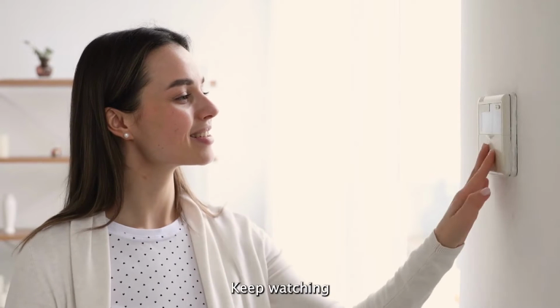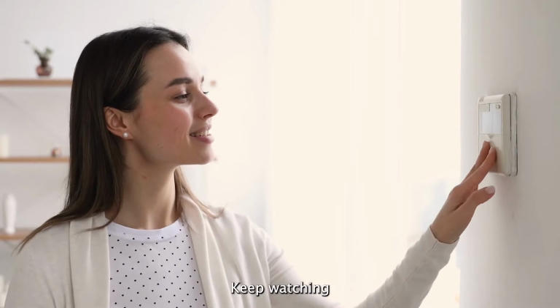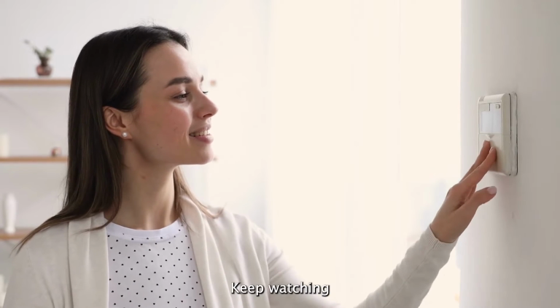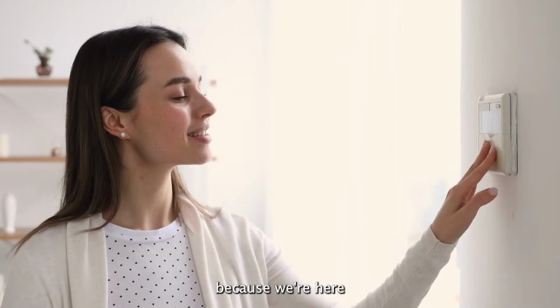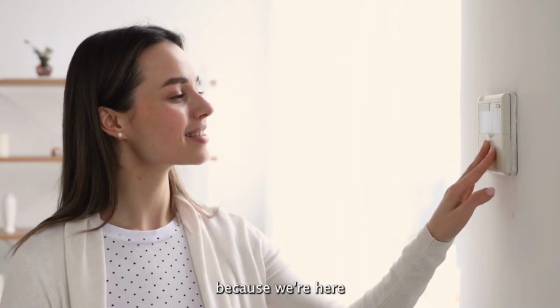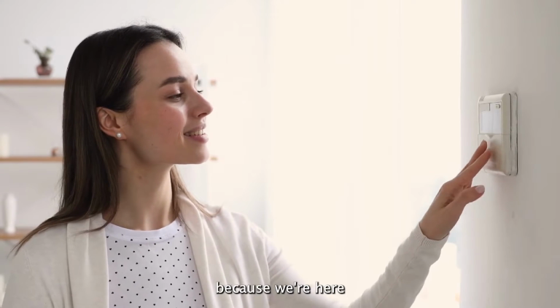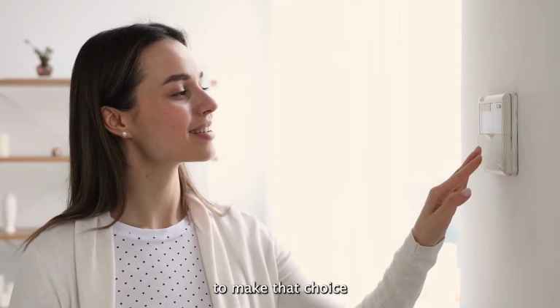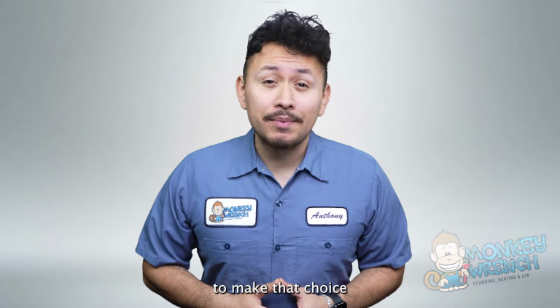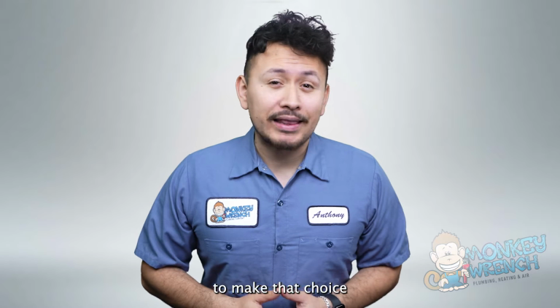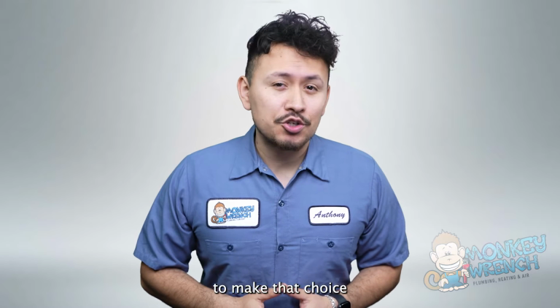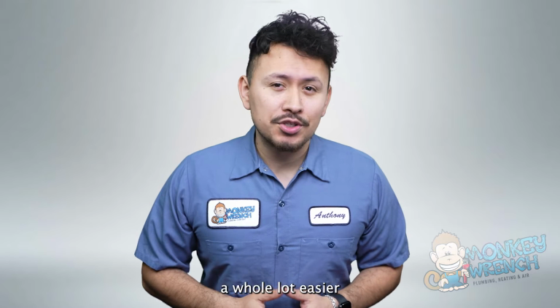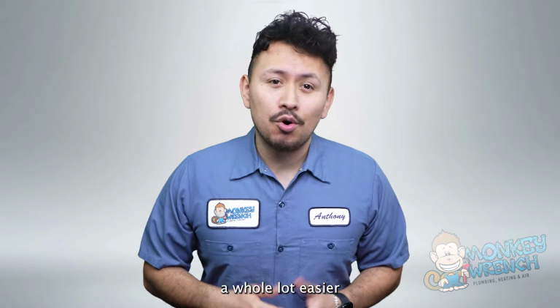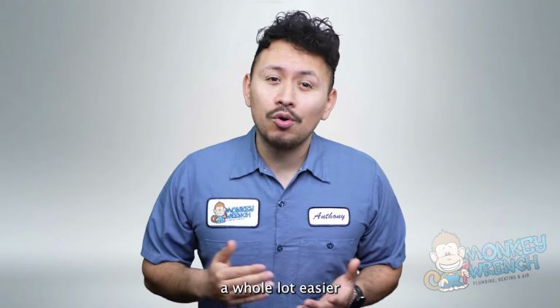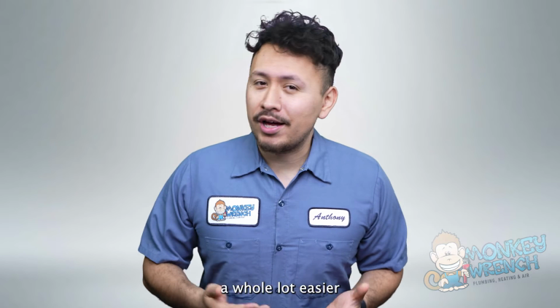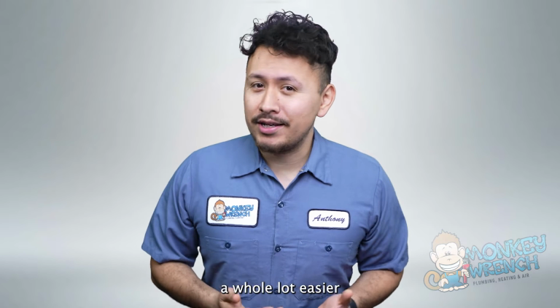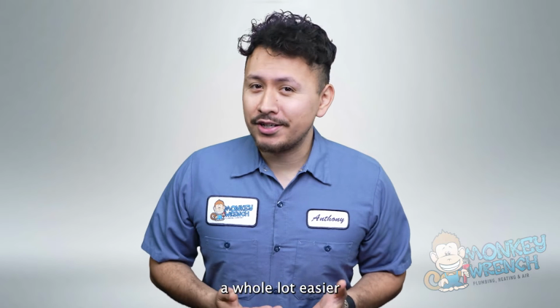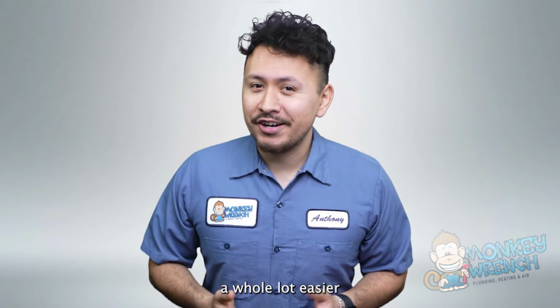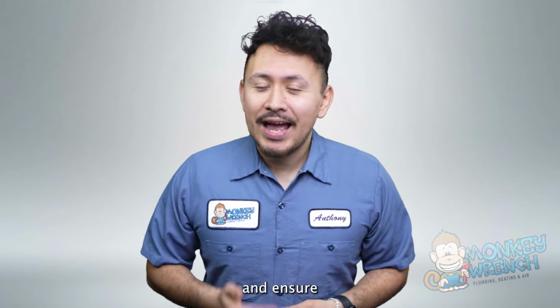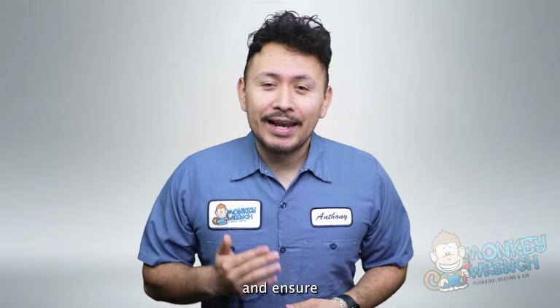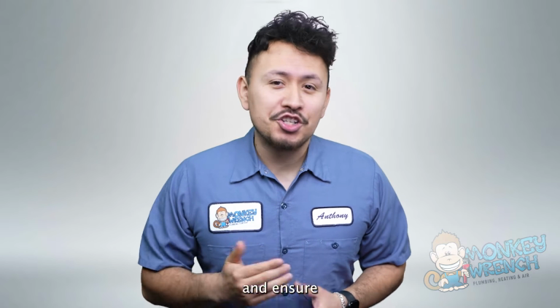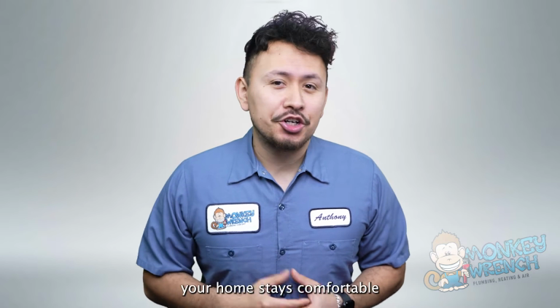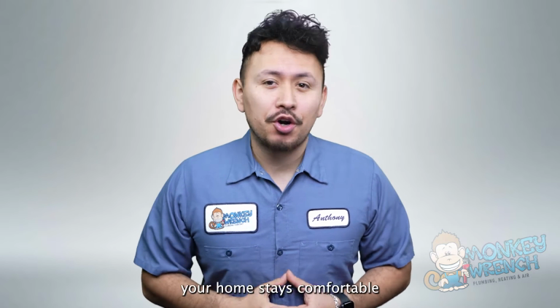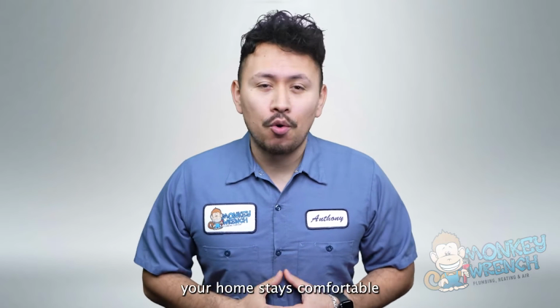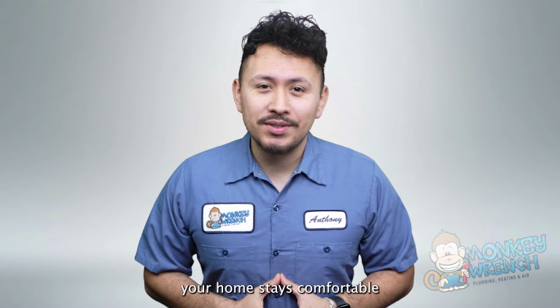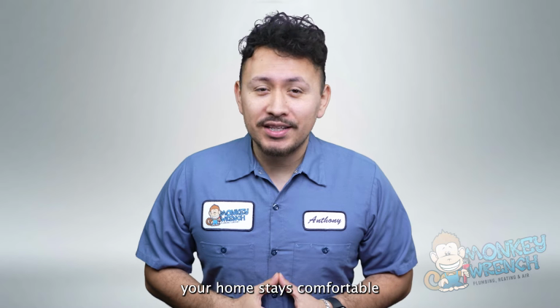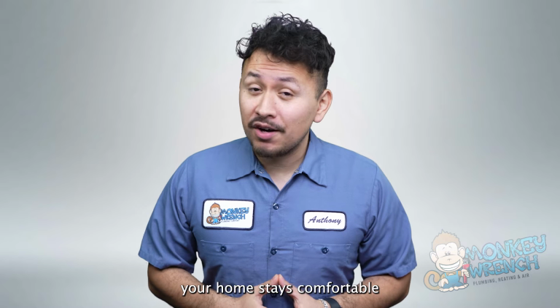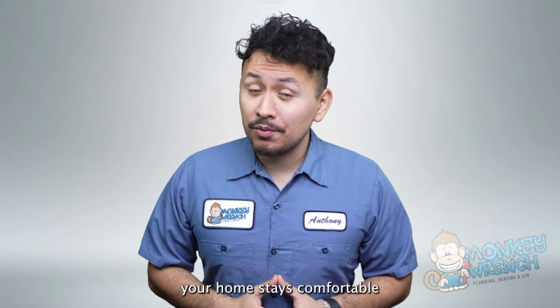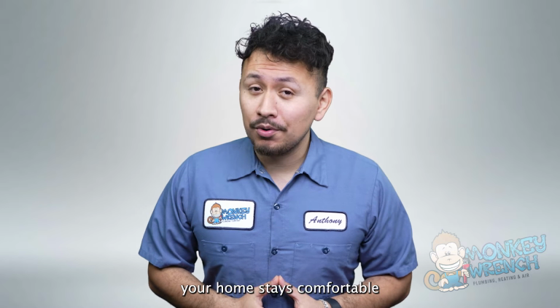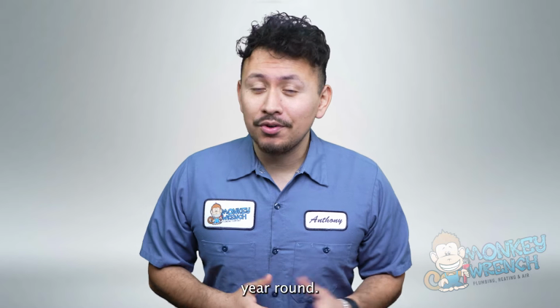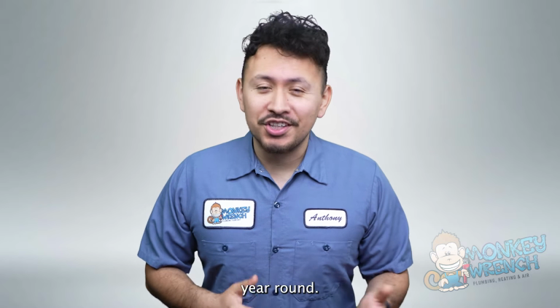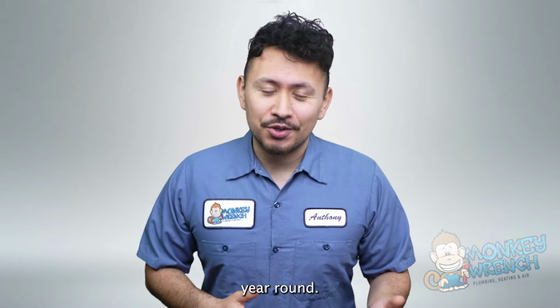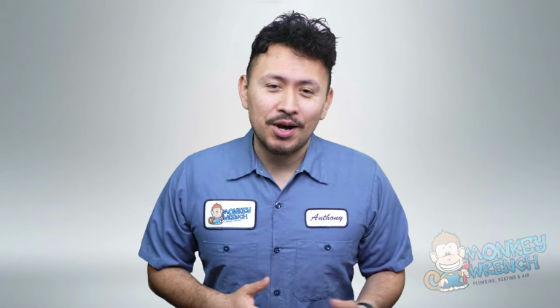Keep watching because we're here to make that choice a whole lot easier and ensure your home stays comfortable year-round.